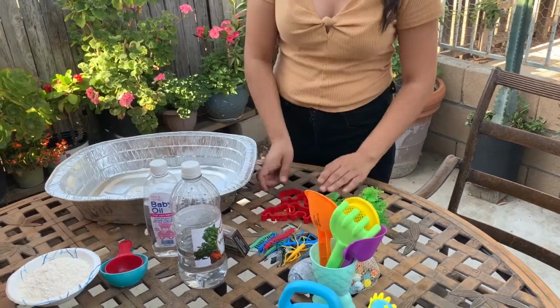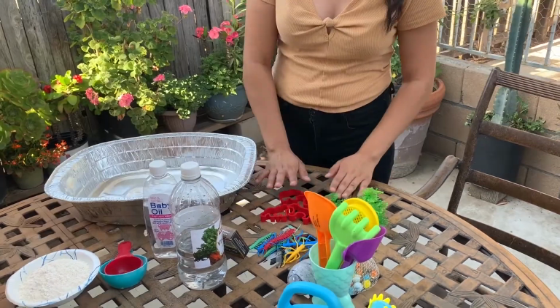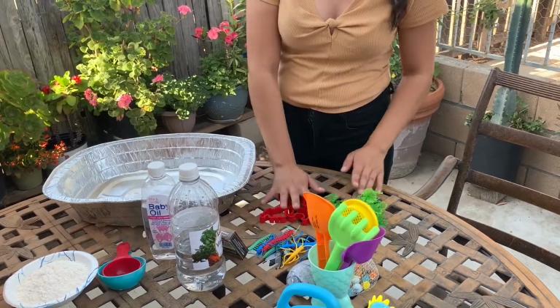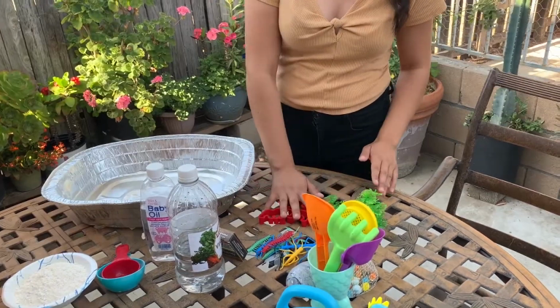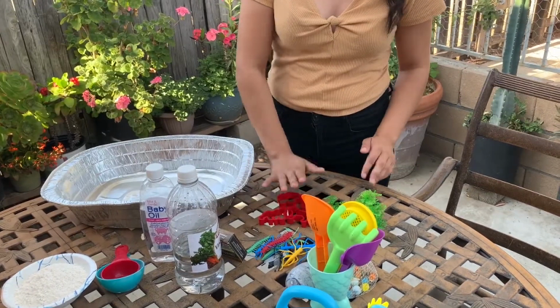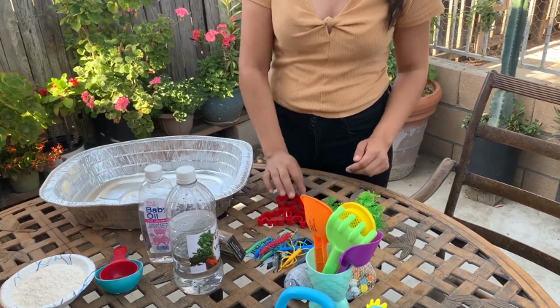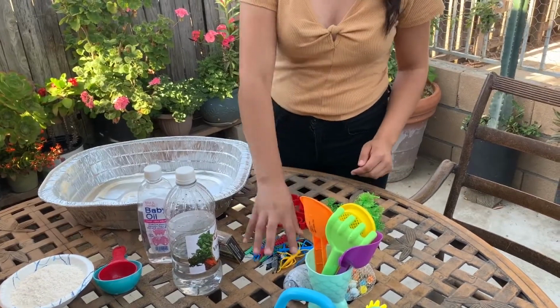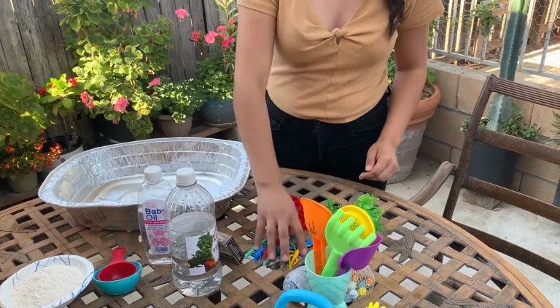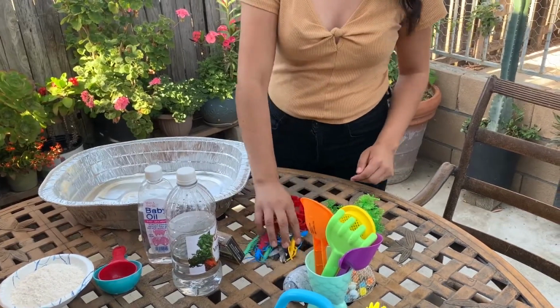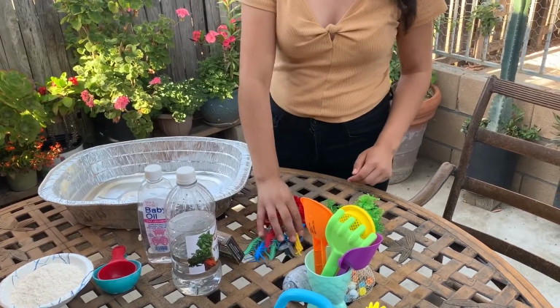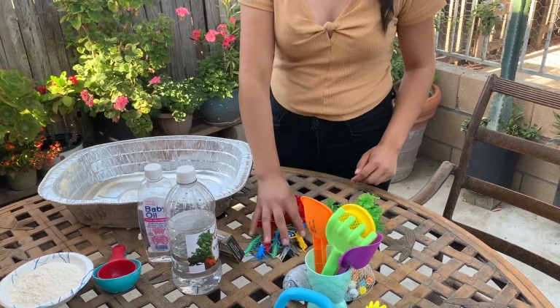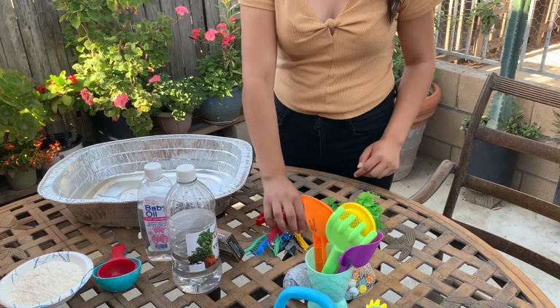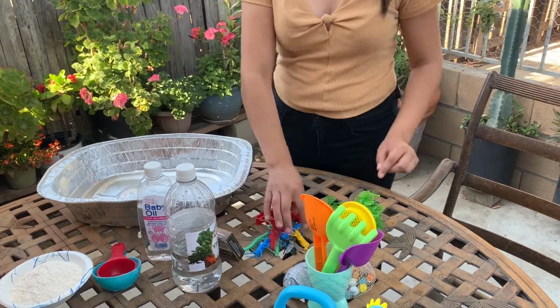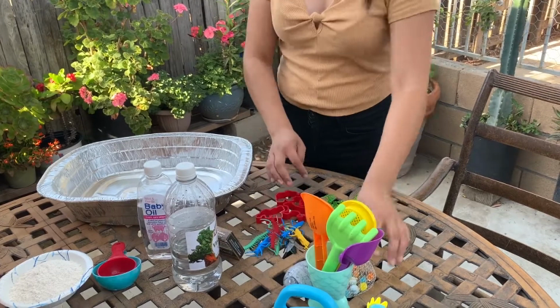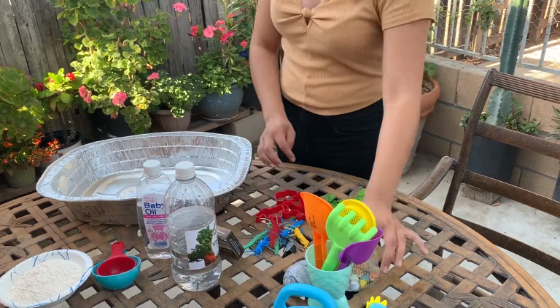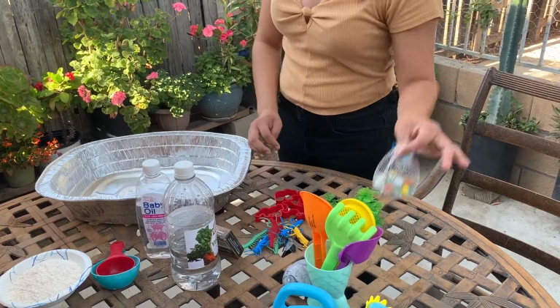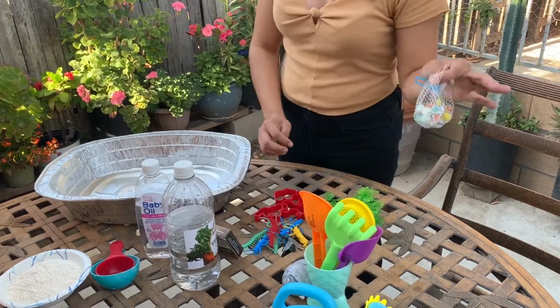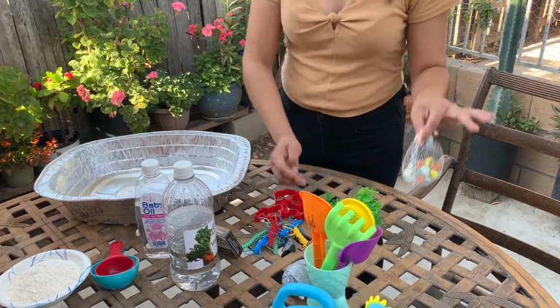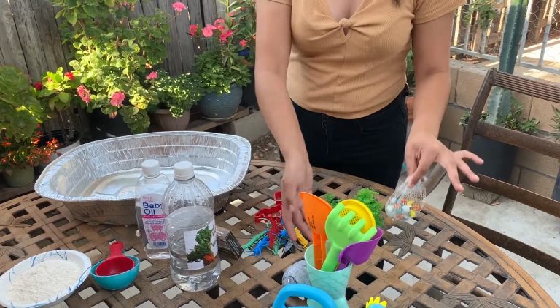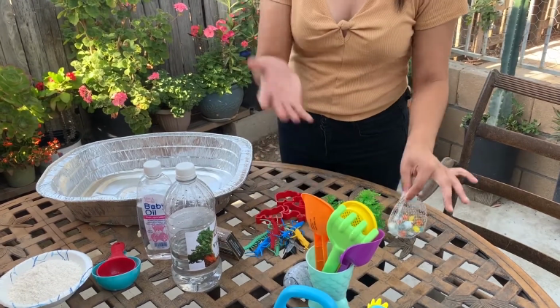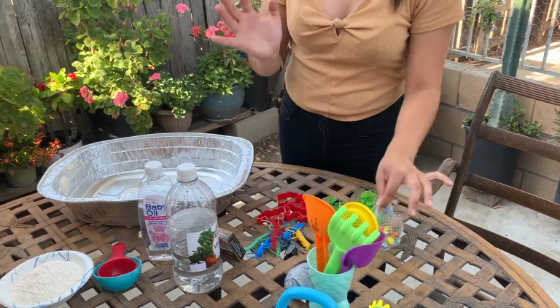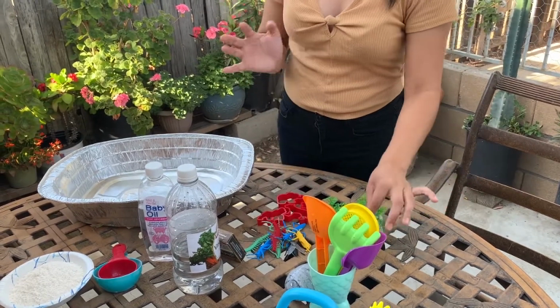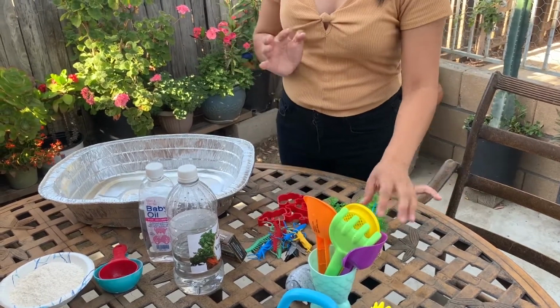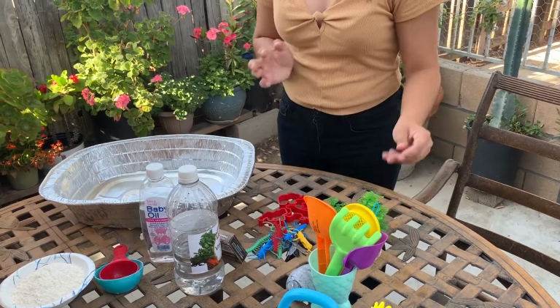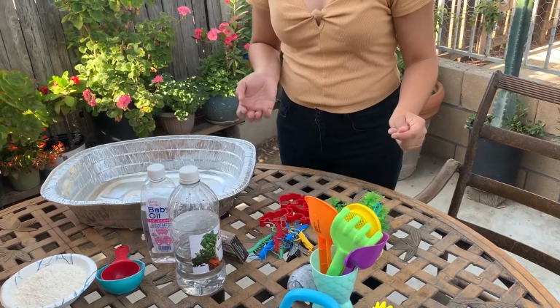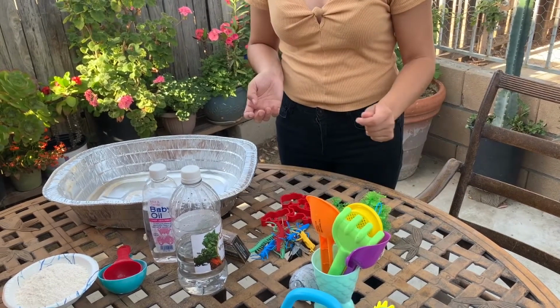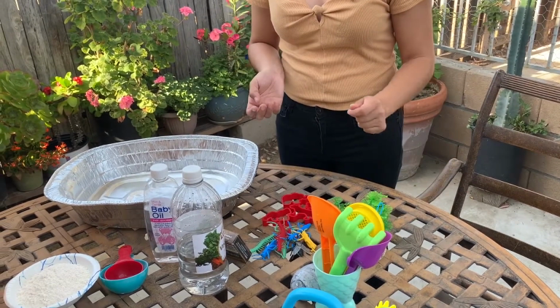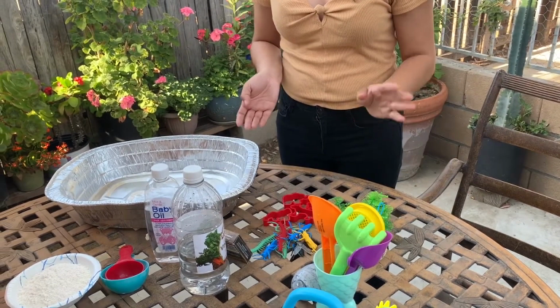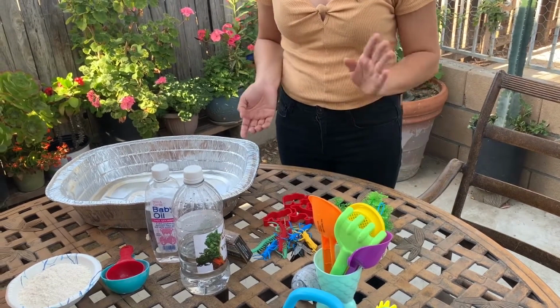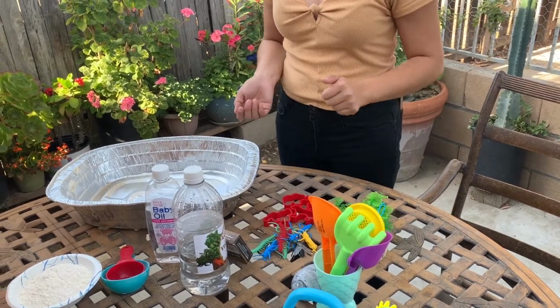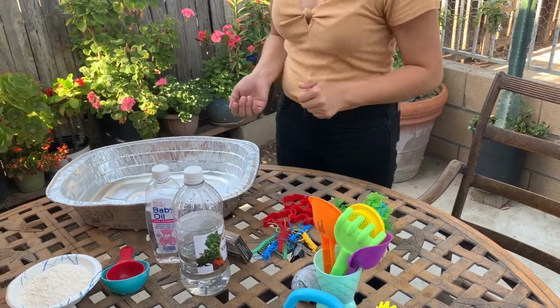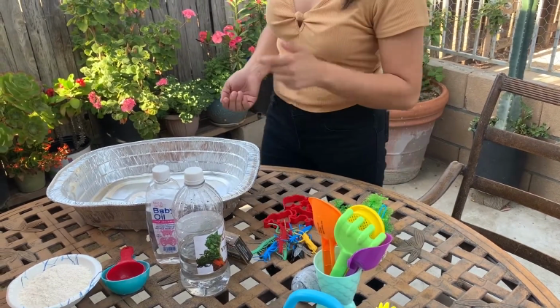These are some of the materials I'm gonna be using to play with in my sensory bin. I have cookie cutters here, some creepy crawlies here, some marbles, an egg, and some other cool stuff. Now let's get started.